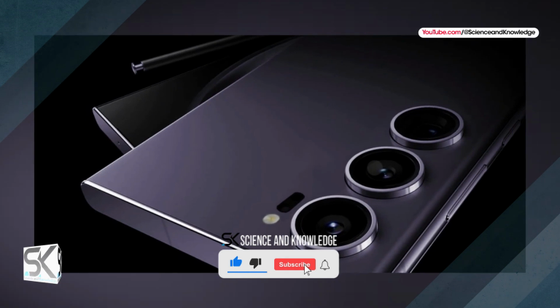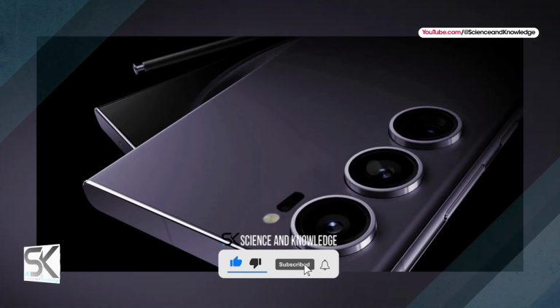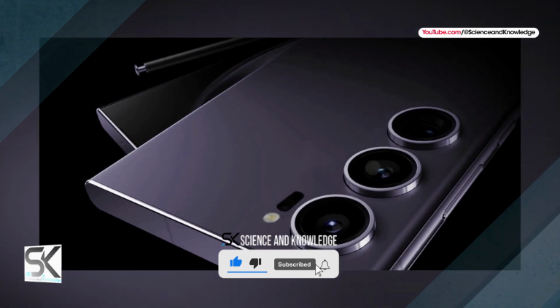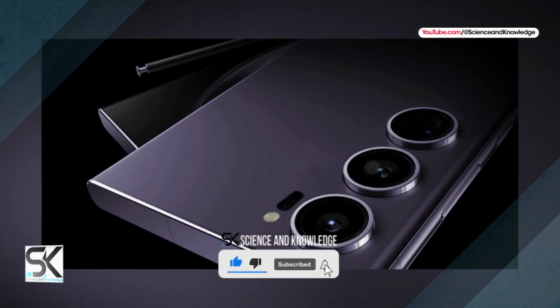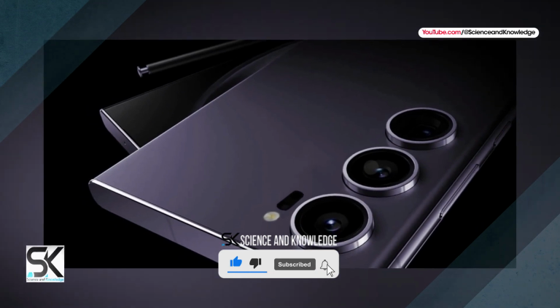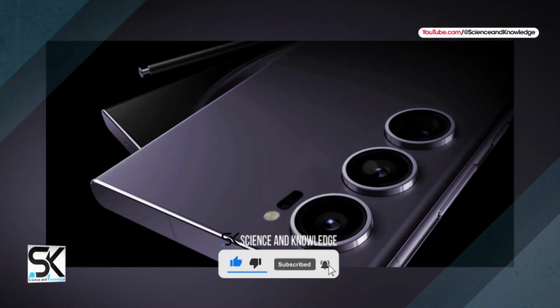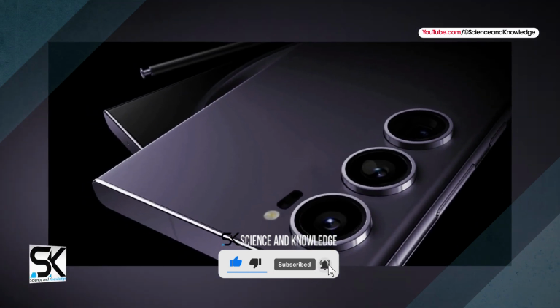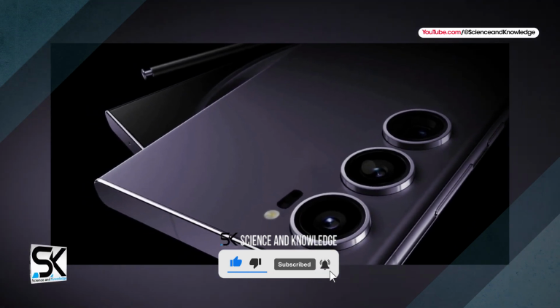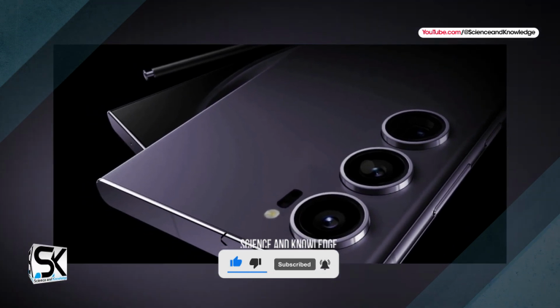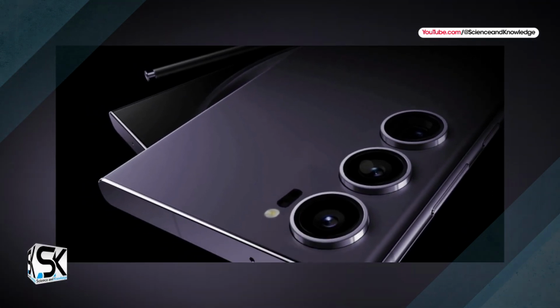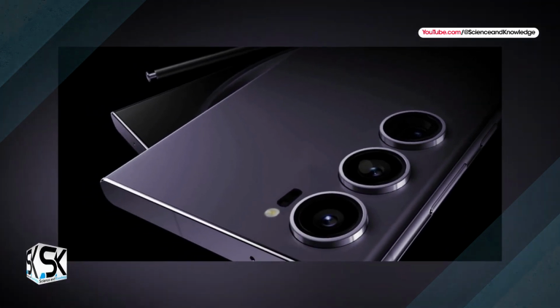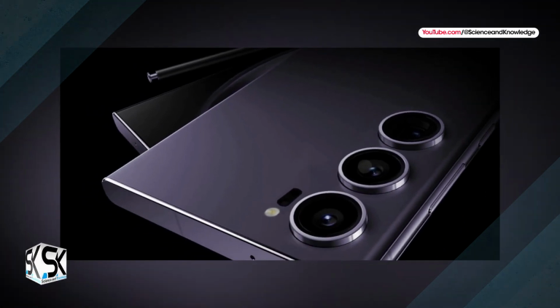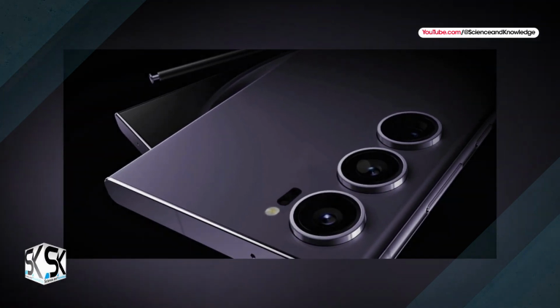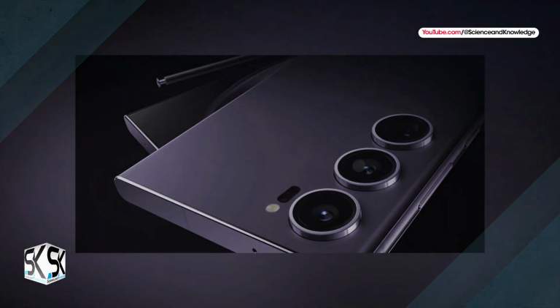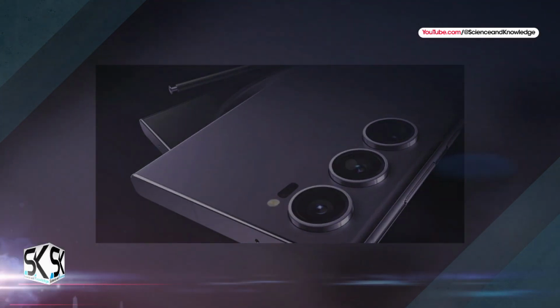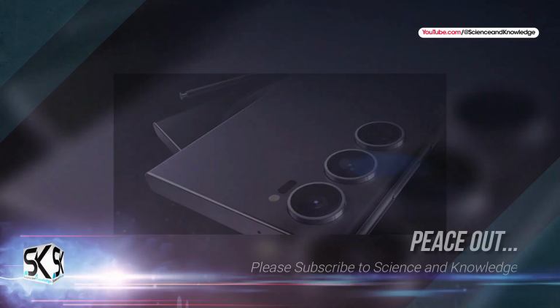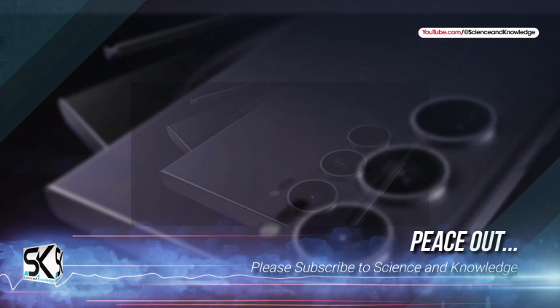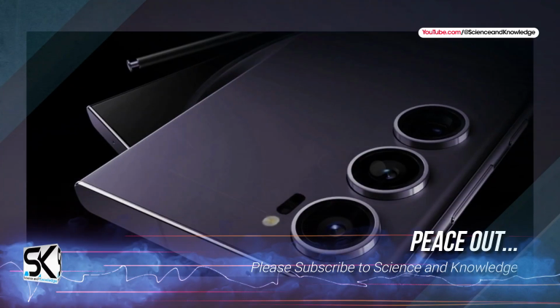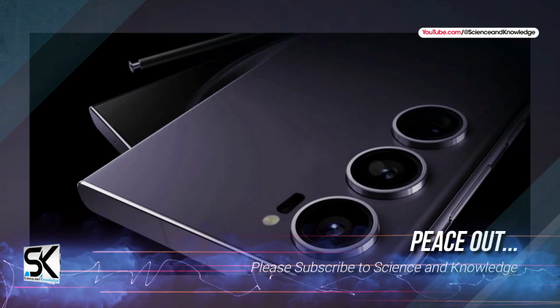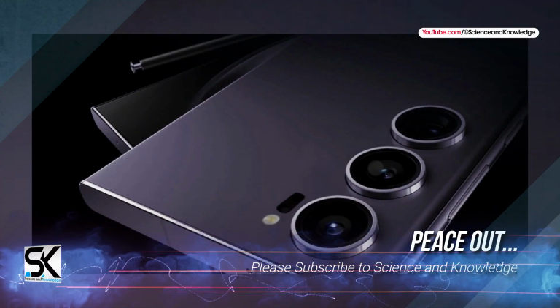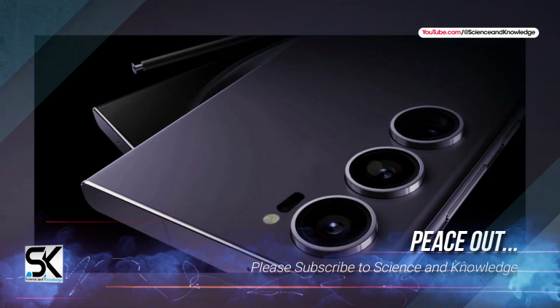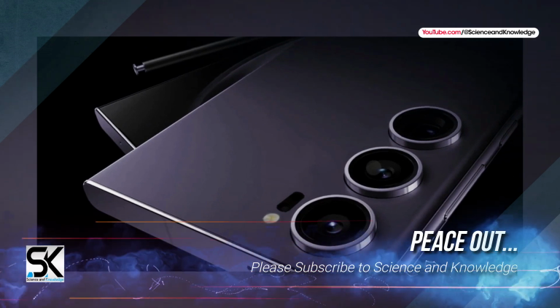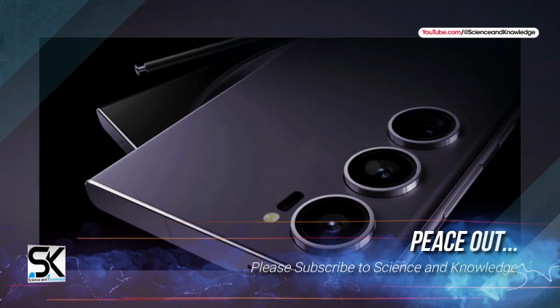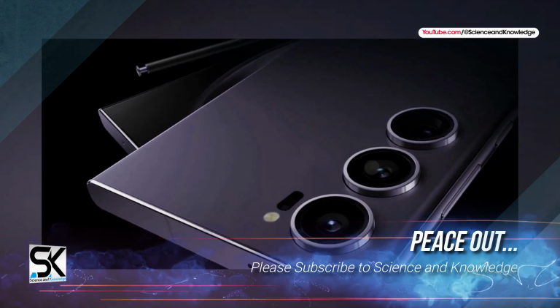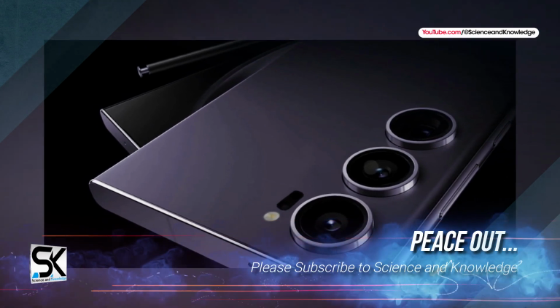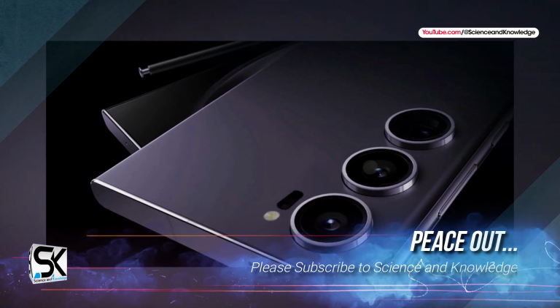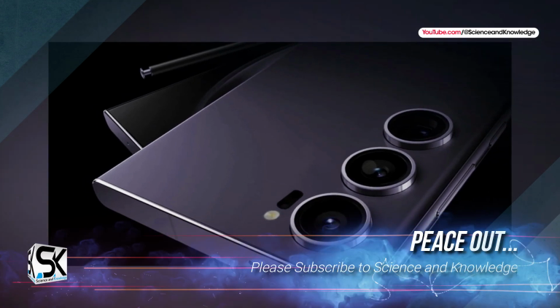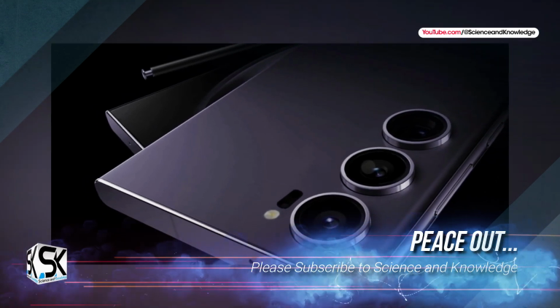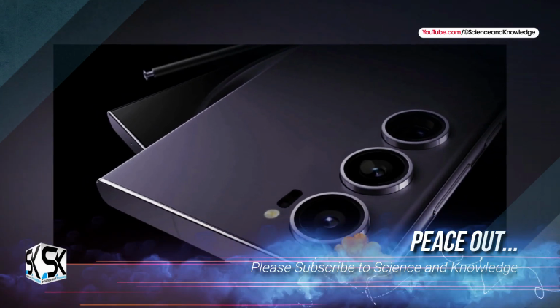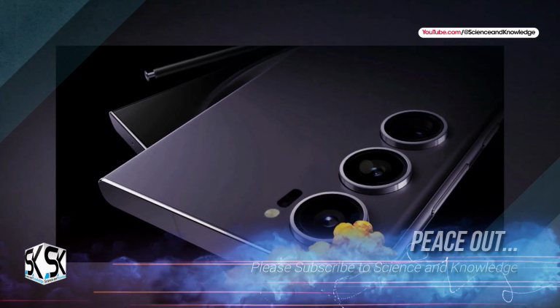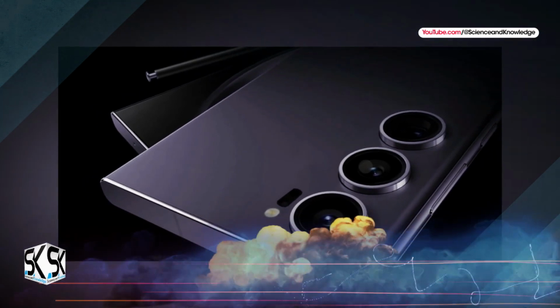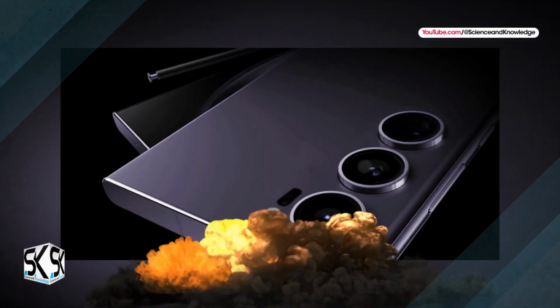That's it for now. For more updates, please subscribe to our channel, Science and Knowledge. Until the next video, take care of yourself. Peace out.